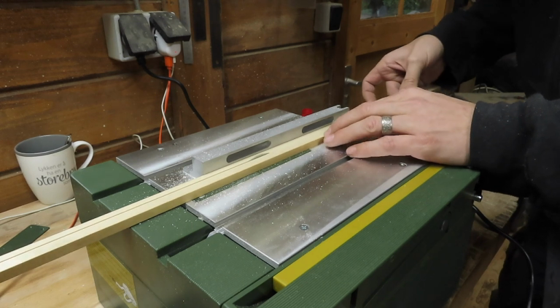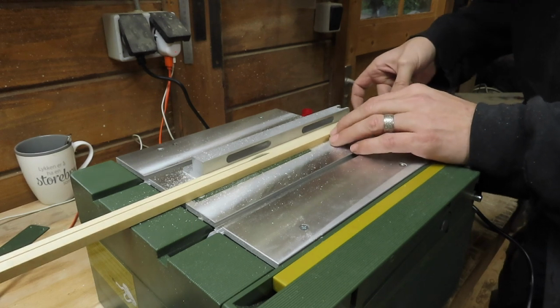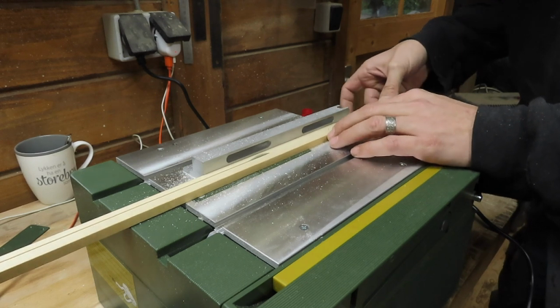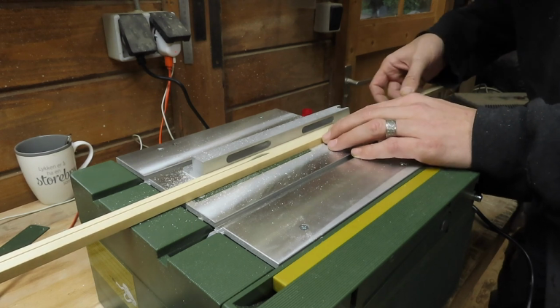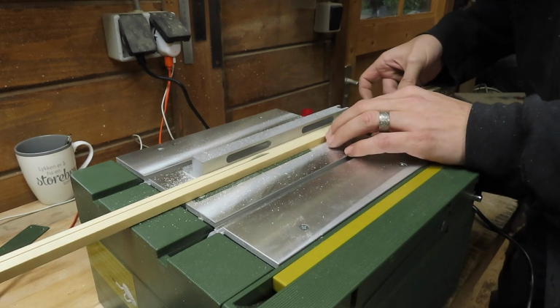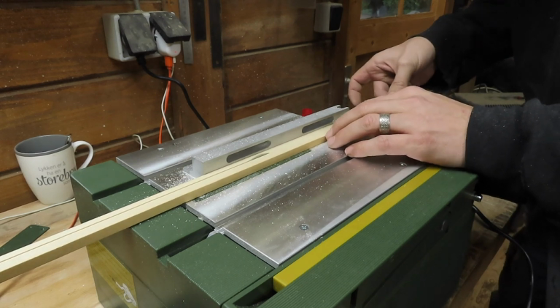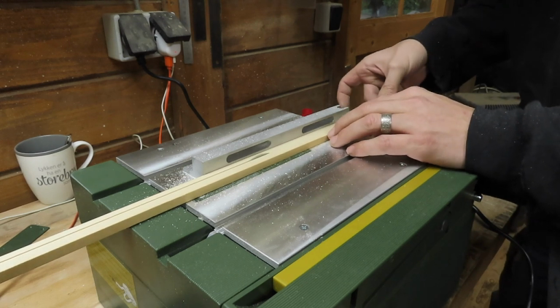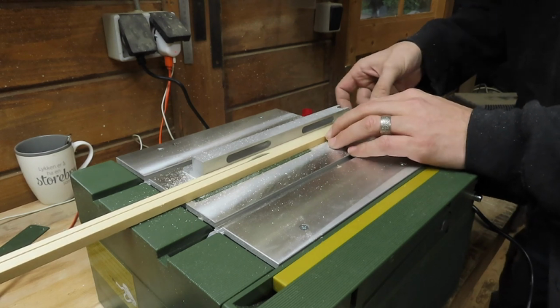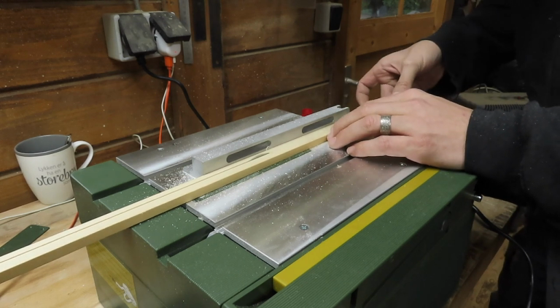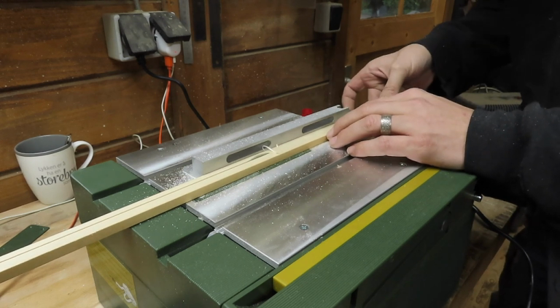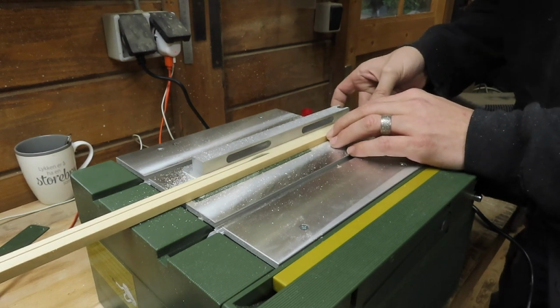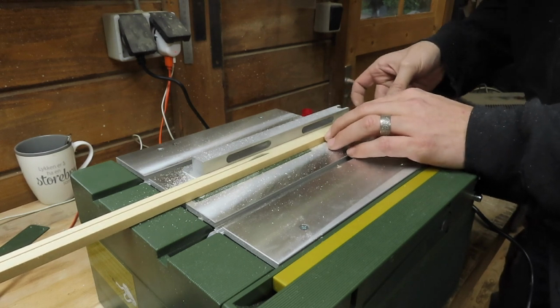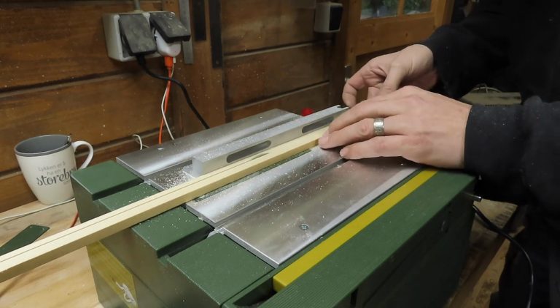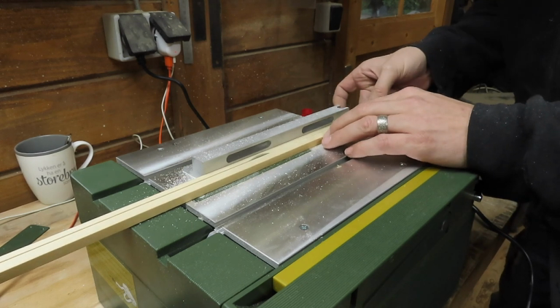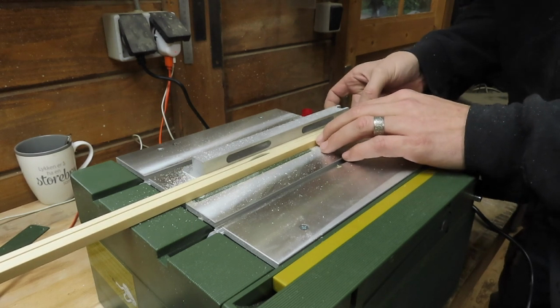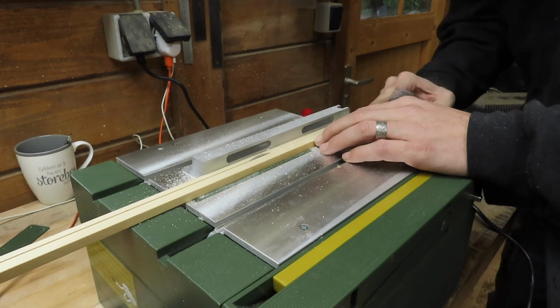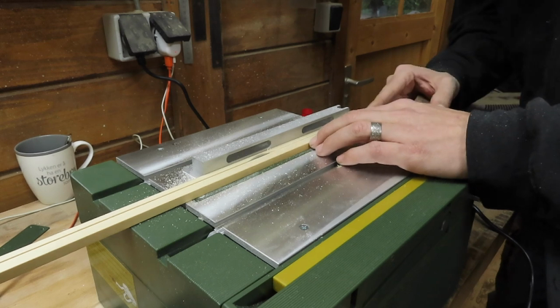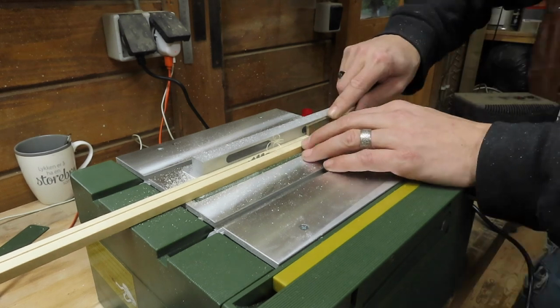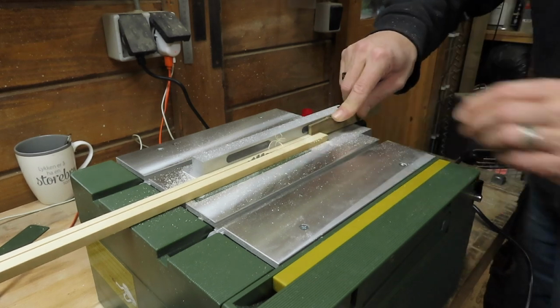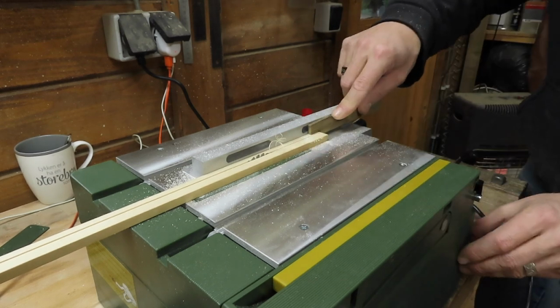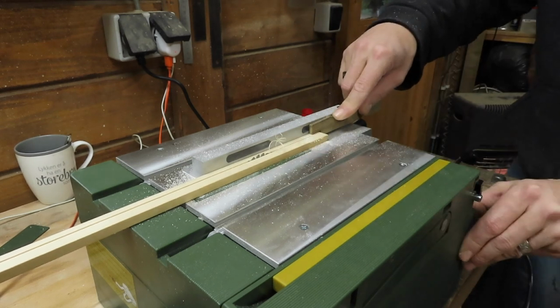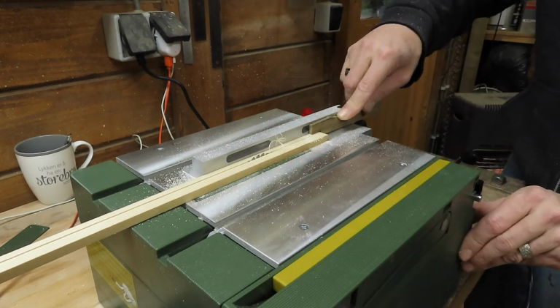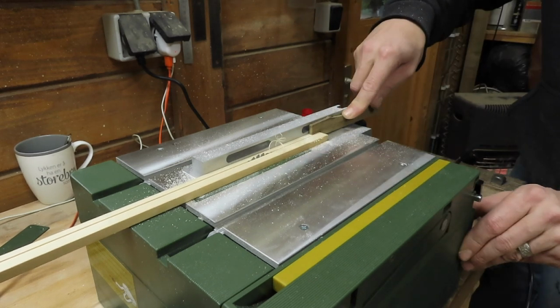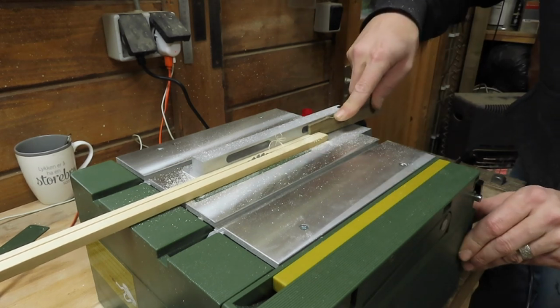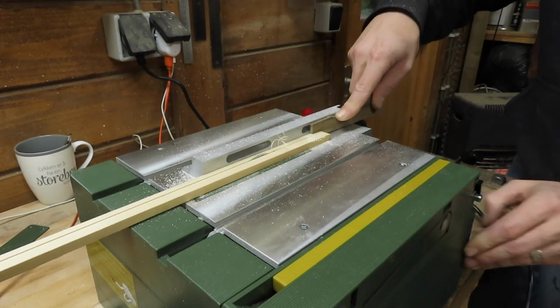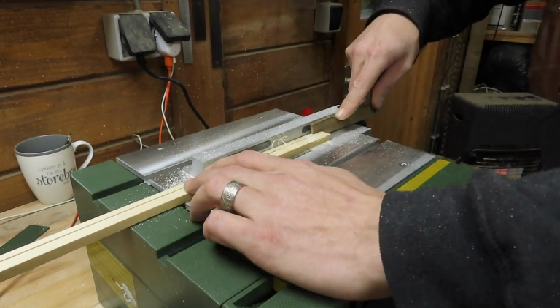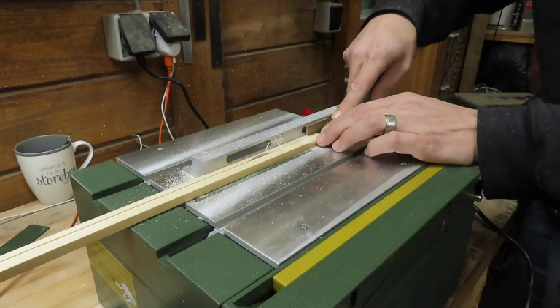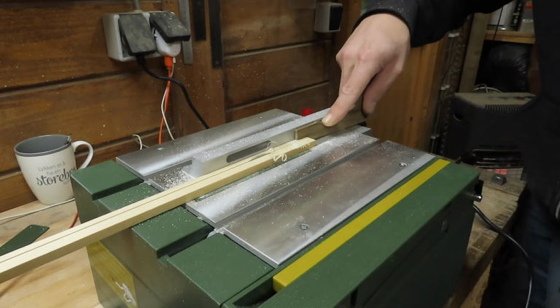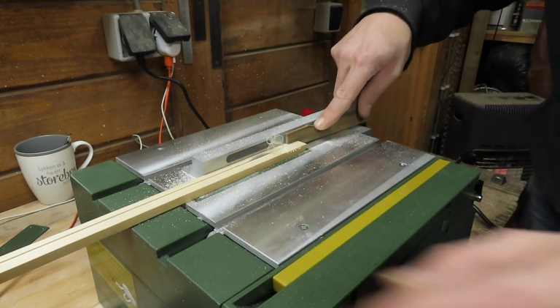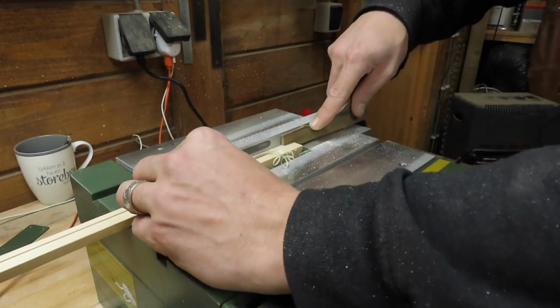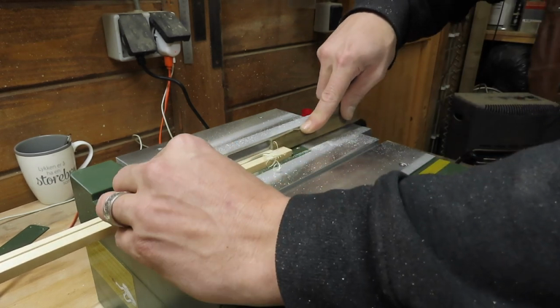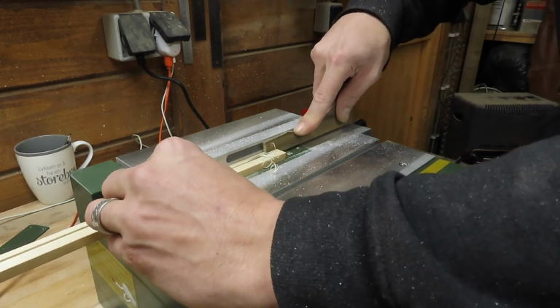Be careful — although this is a miniature table saw, this still isn't a toy and can take off a large chunk of your fingers with ease.